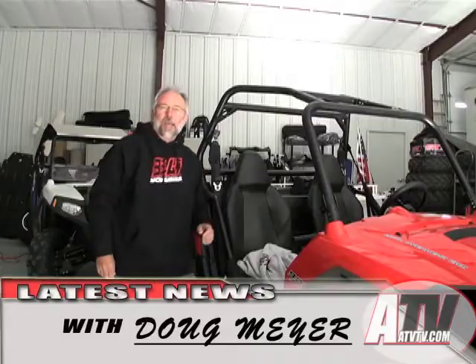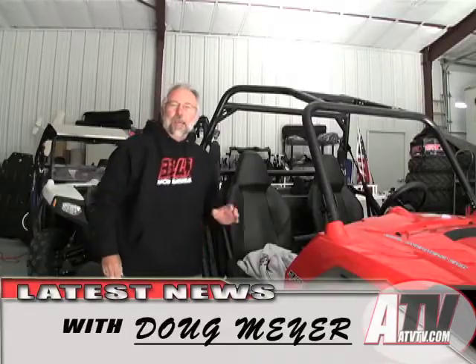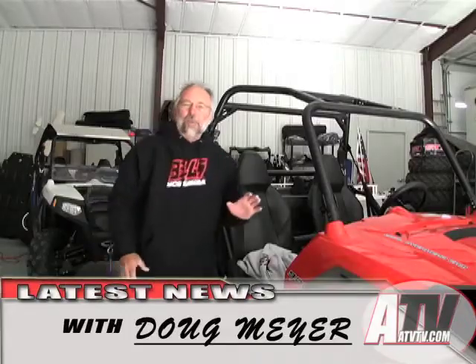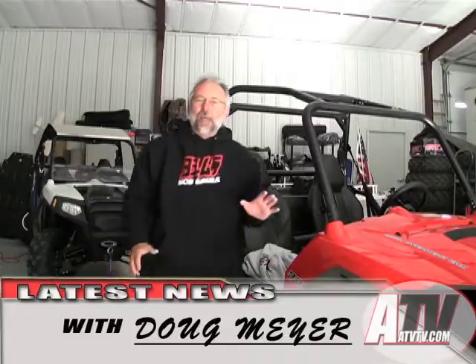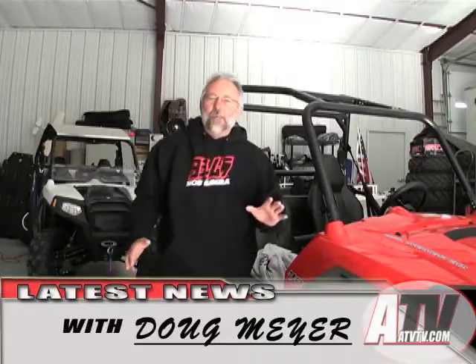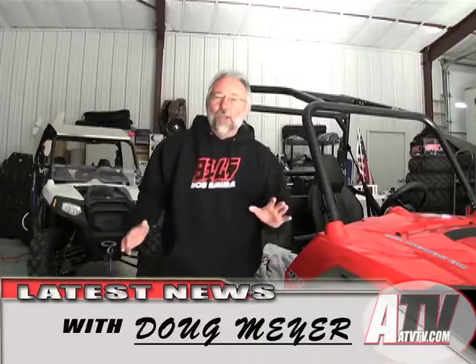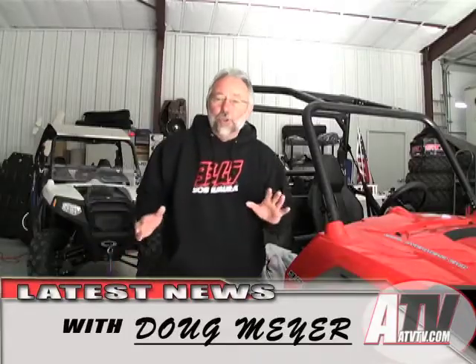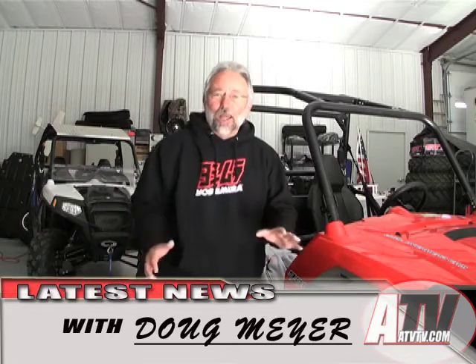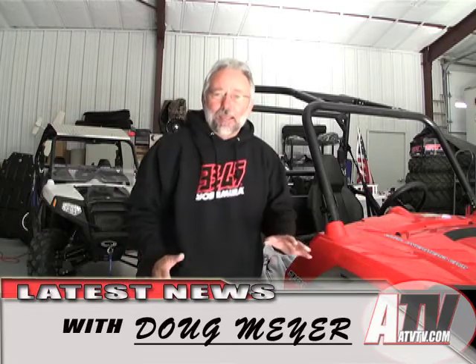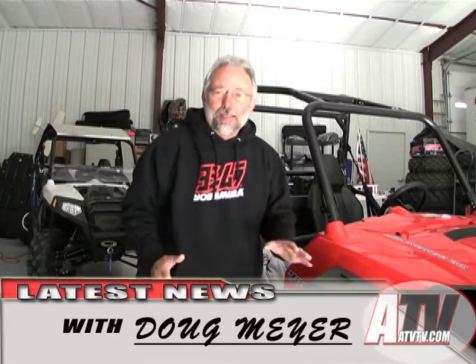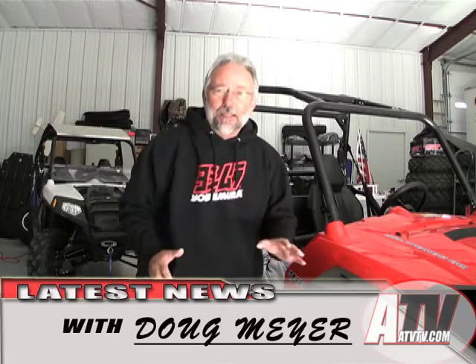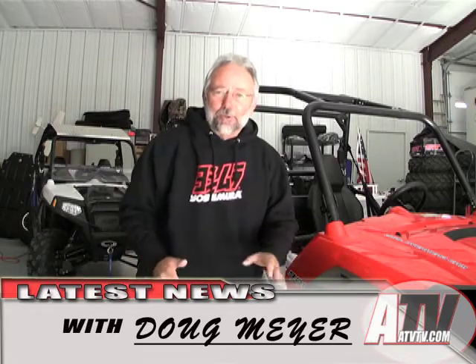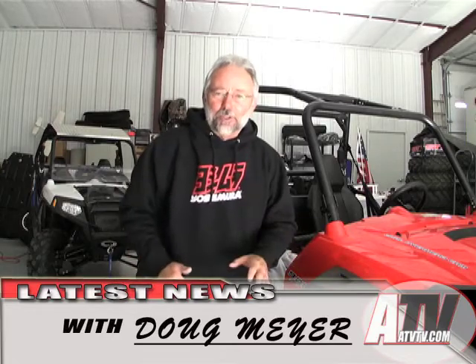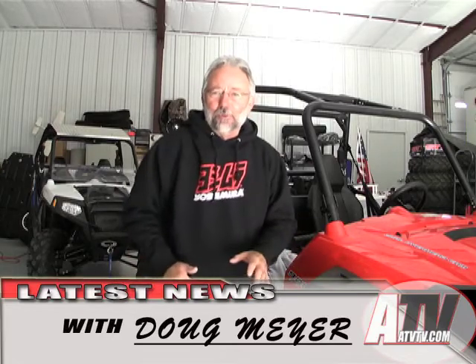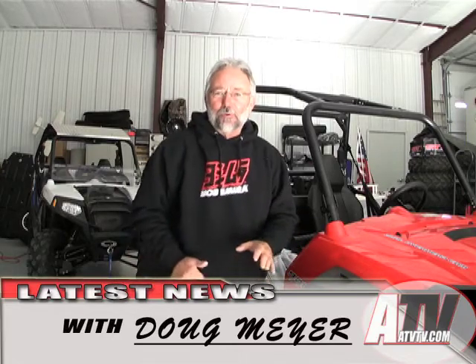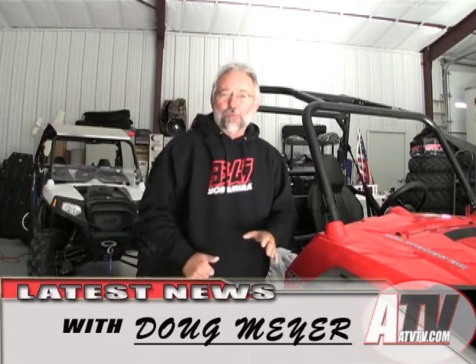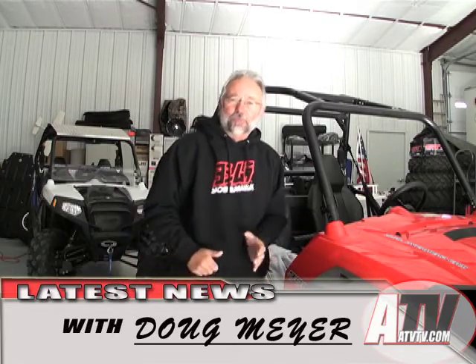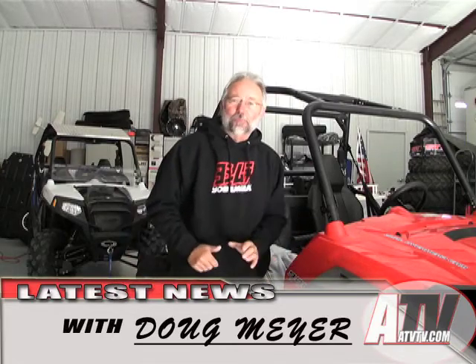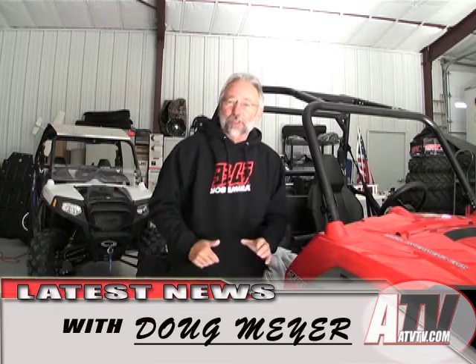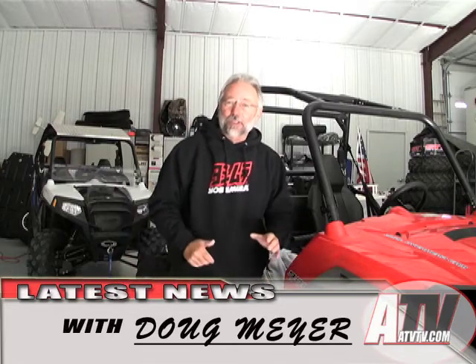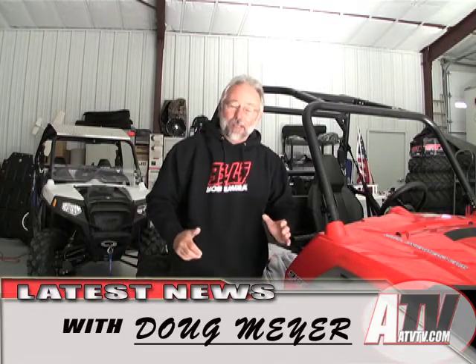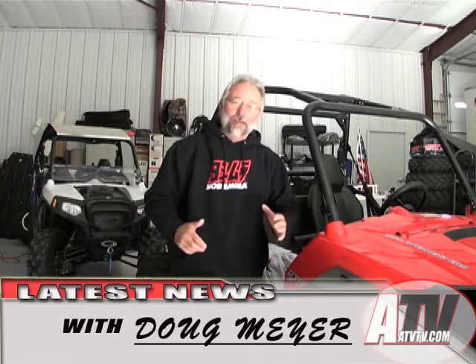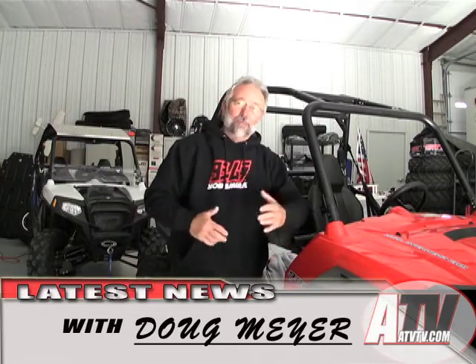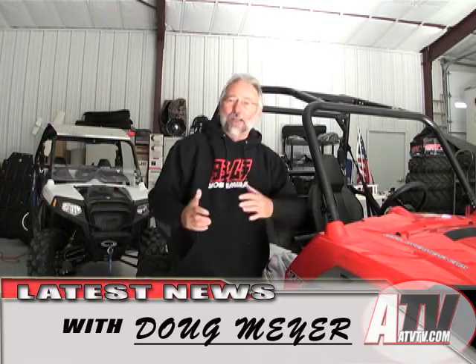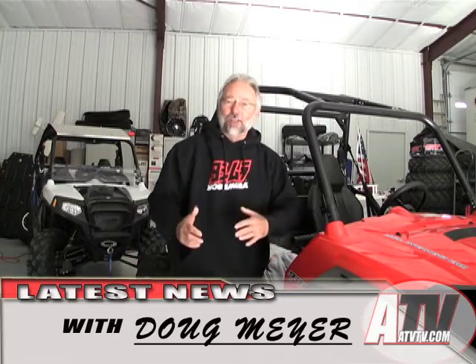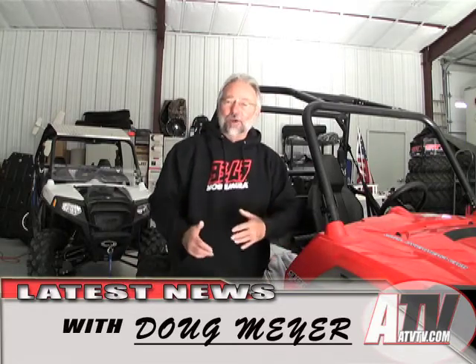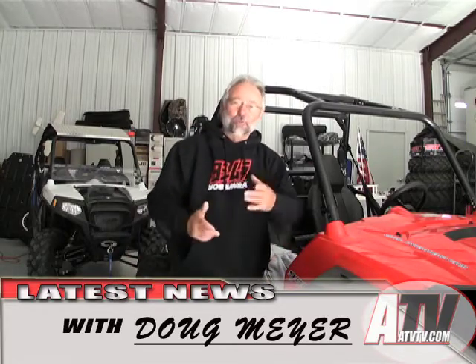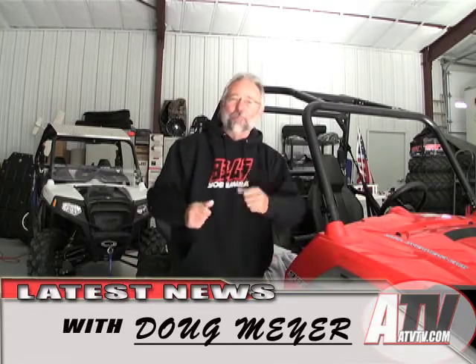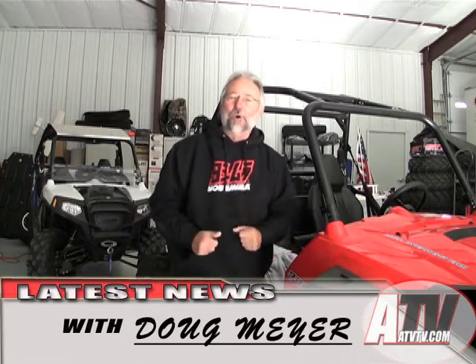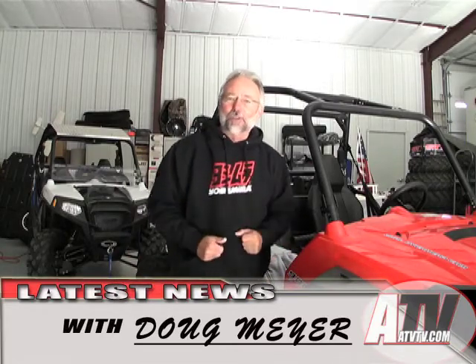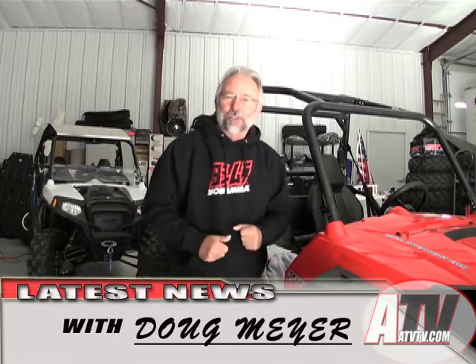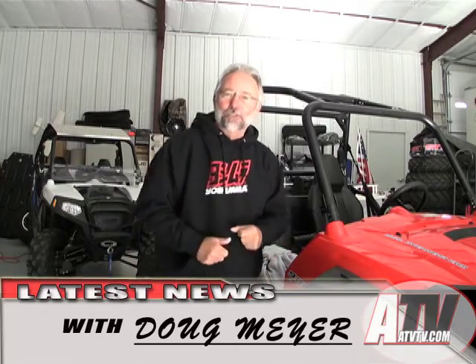Hey, if you're like me, you like increasing performance of your machines. And evidently you are, or you wouldn't be watching this.